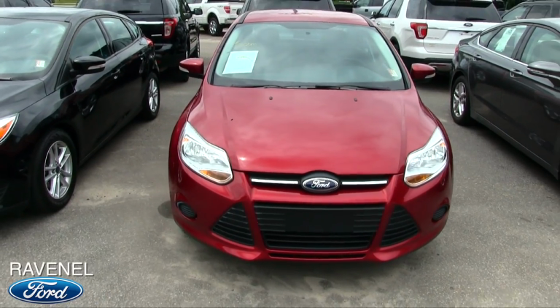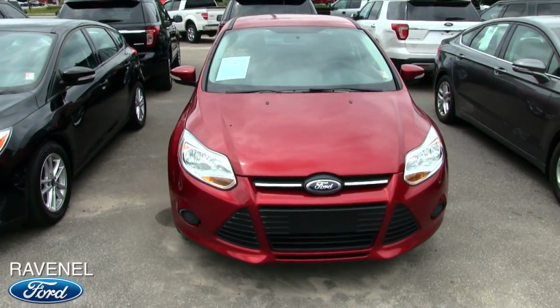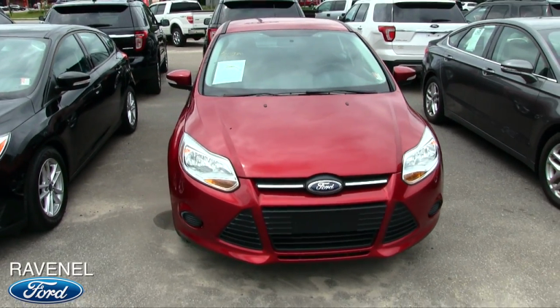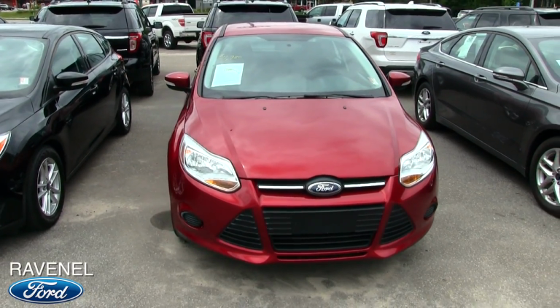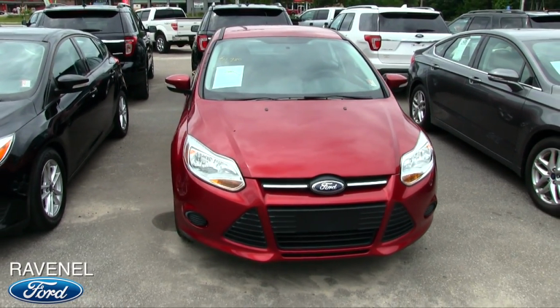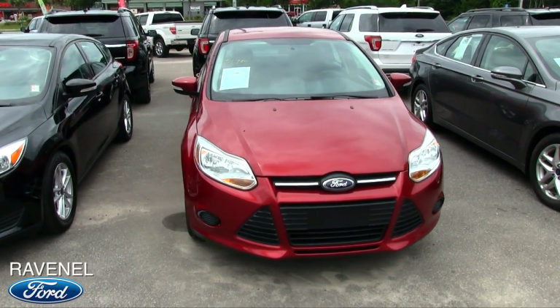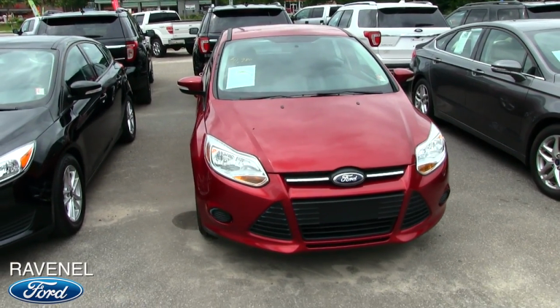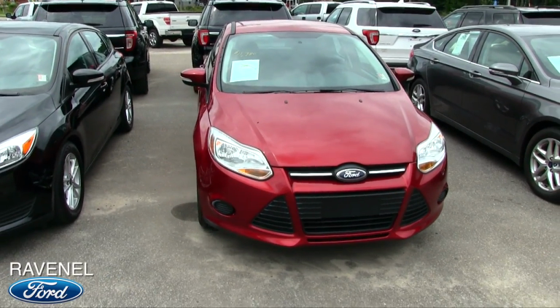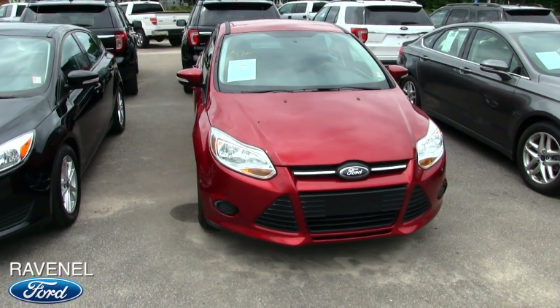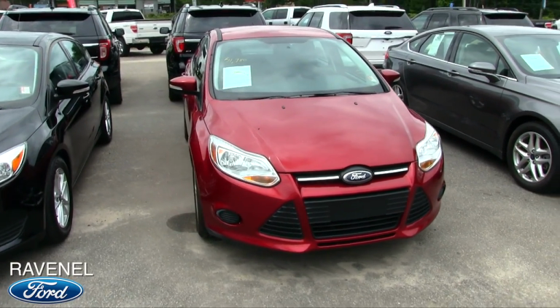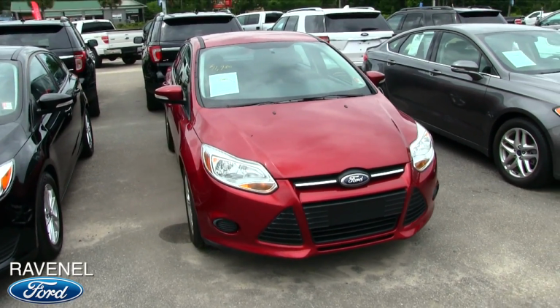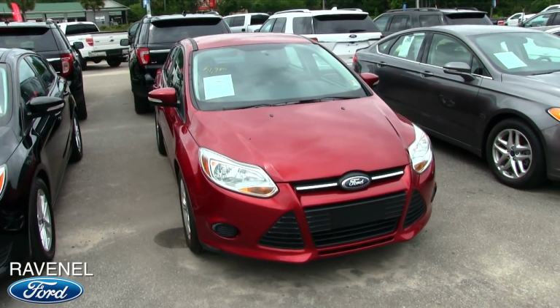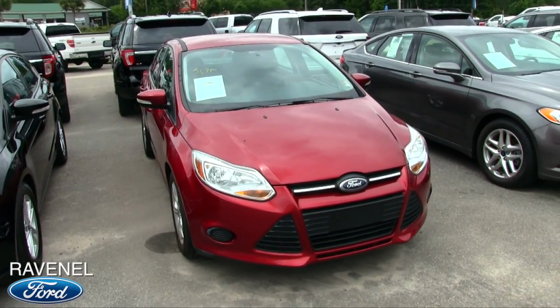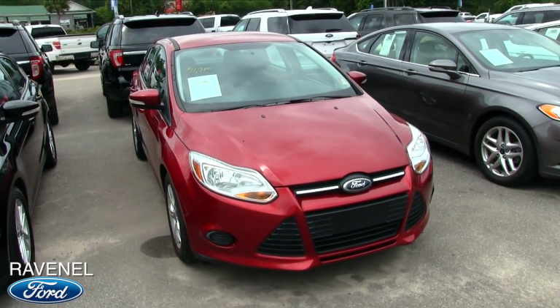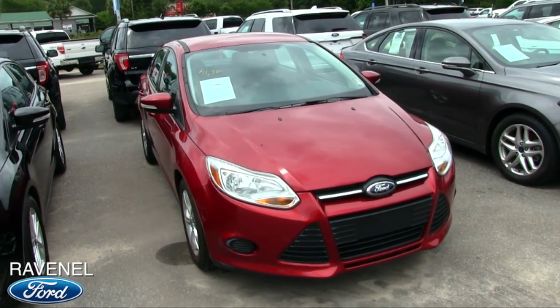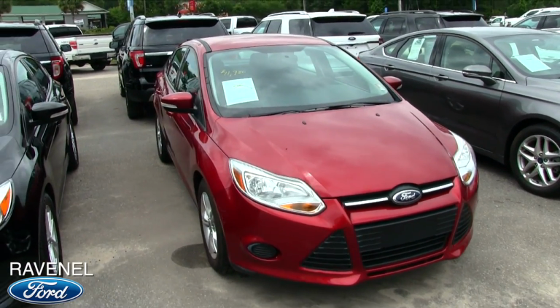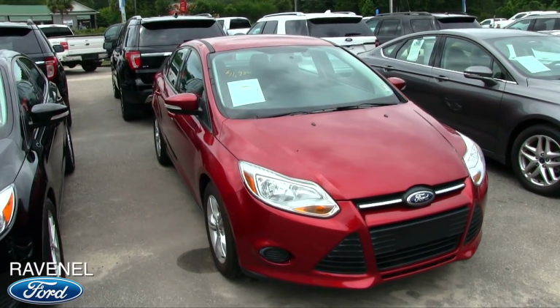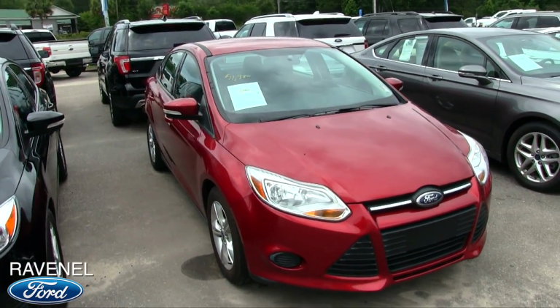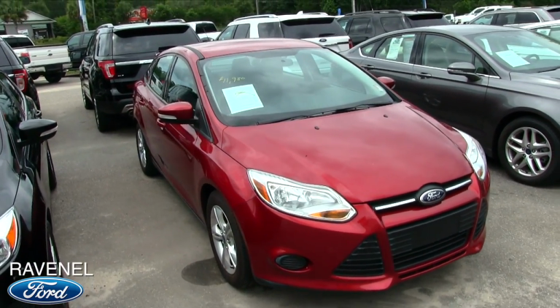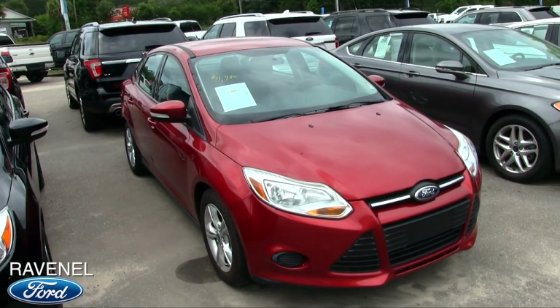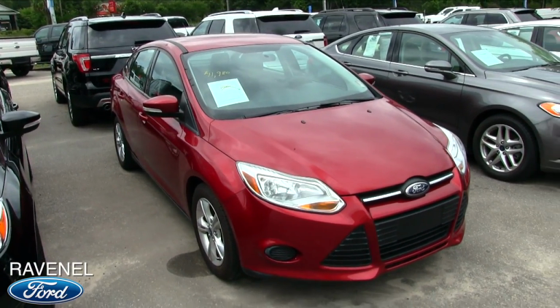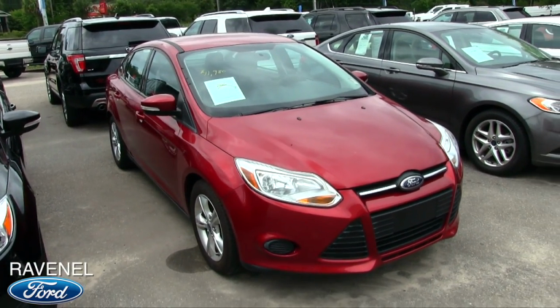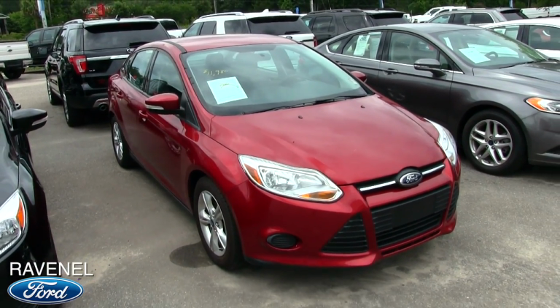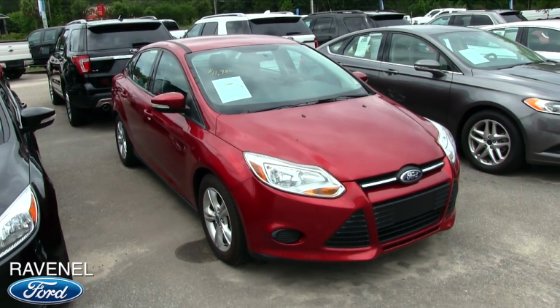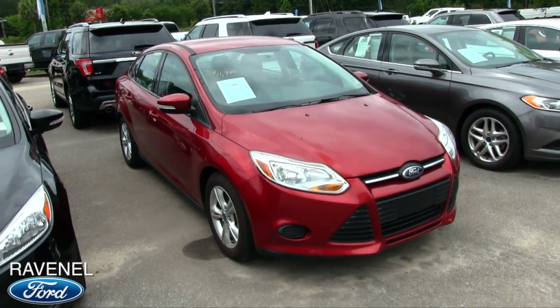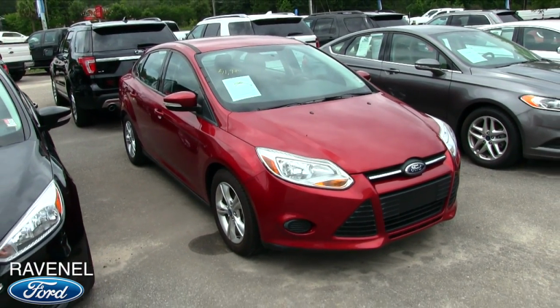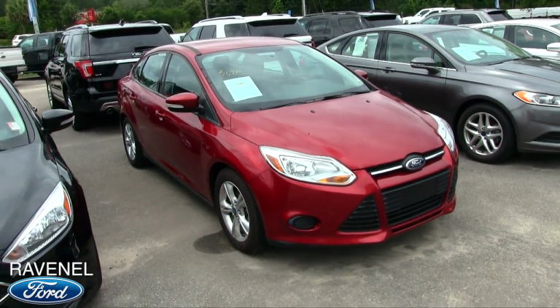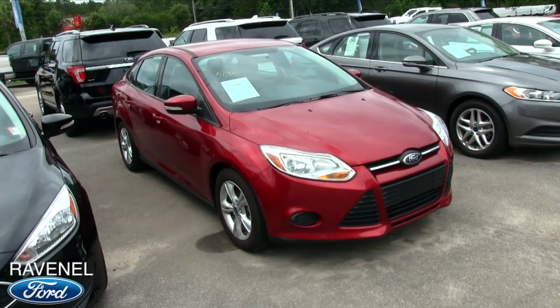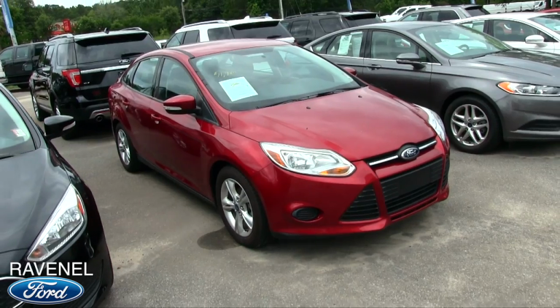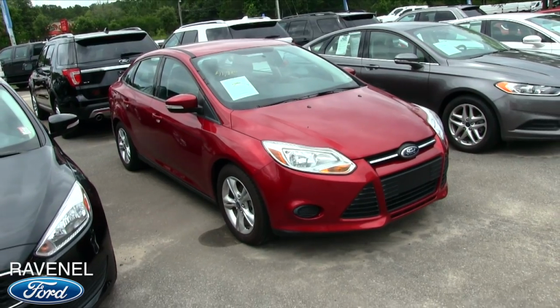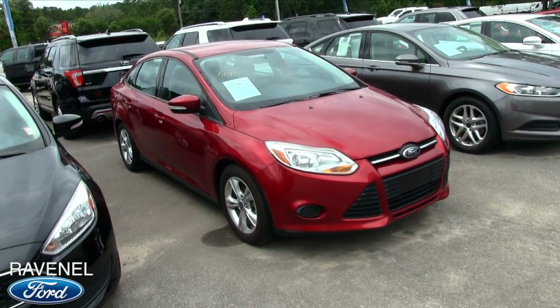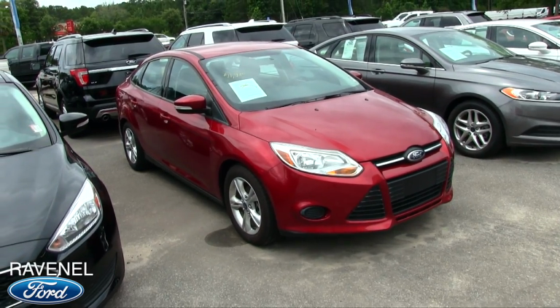What does that mean to you? We're going to be checking for dents, dings, scratches, and imperfections on this used vehicle.